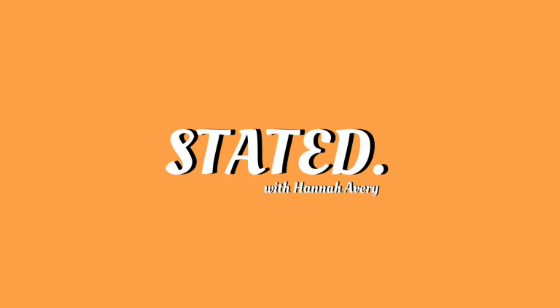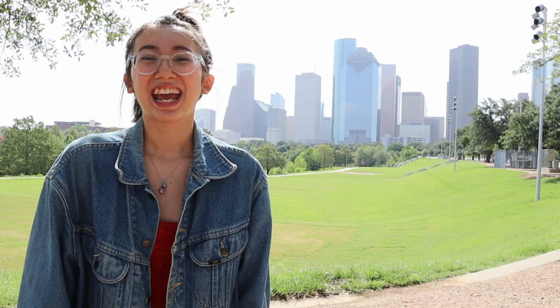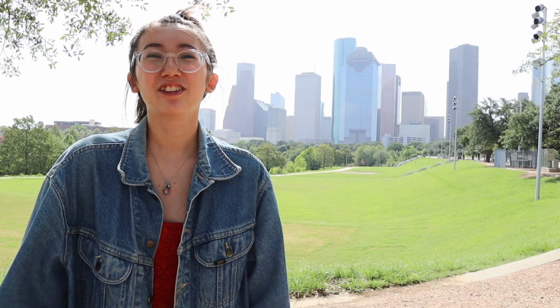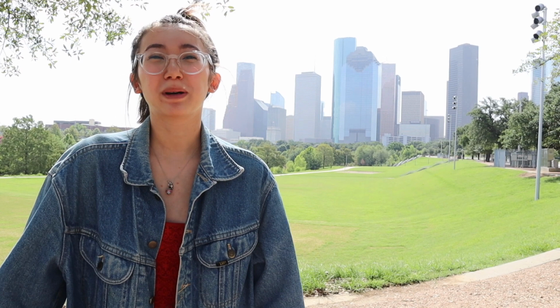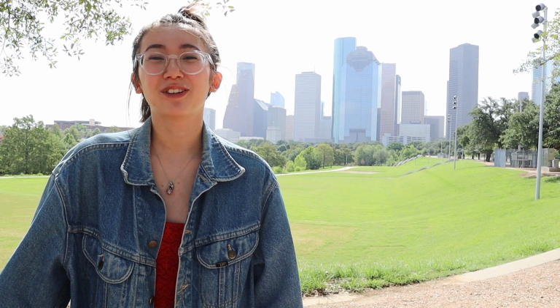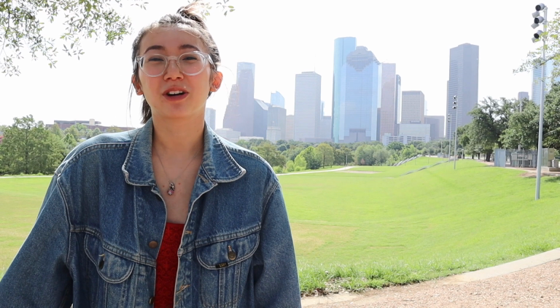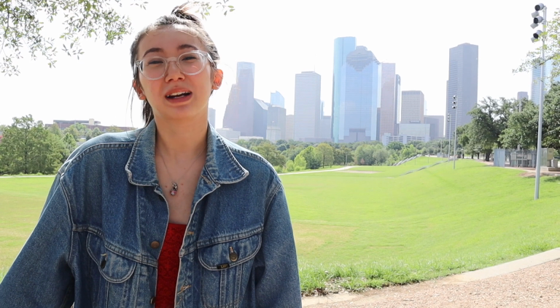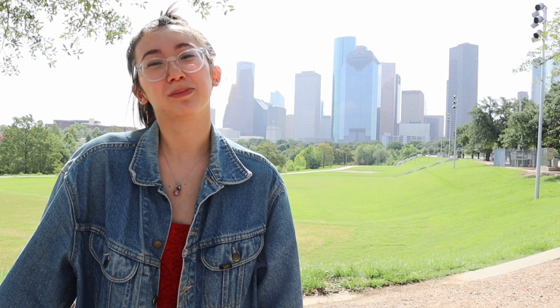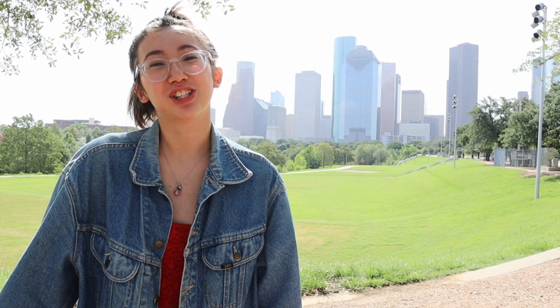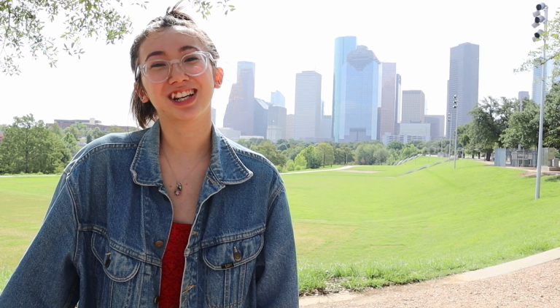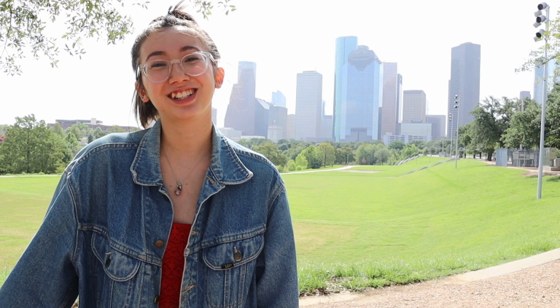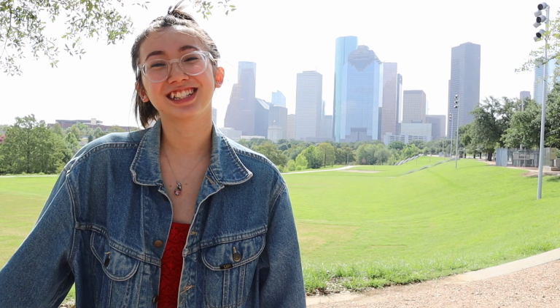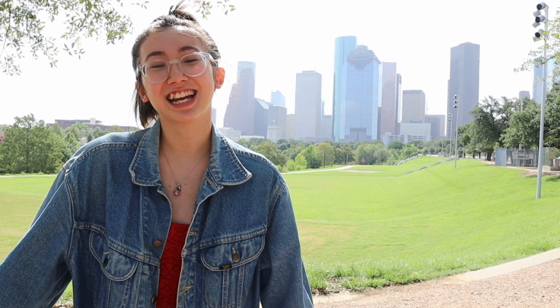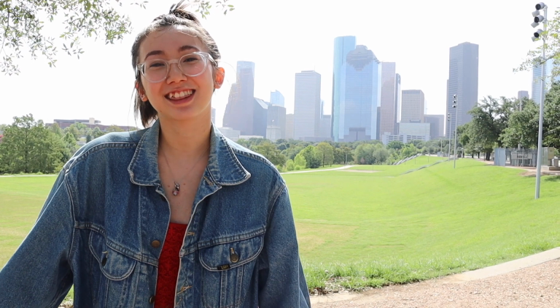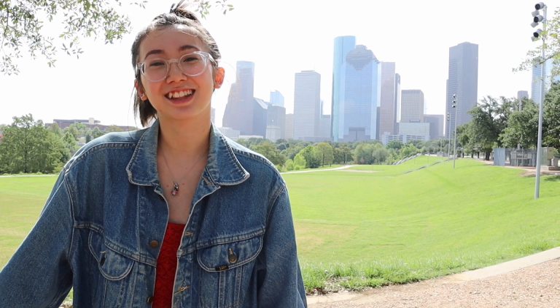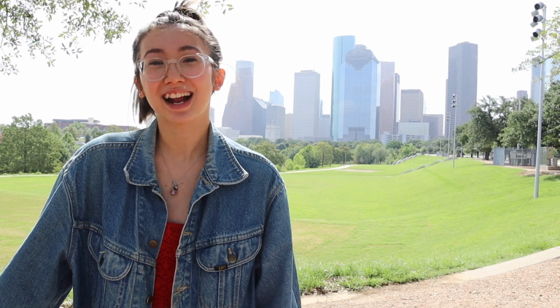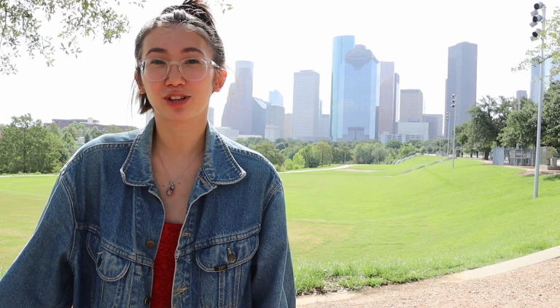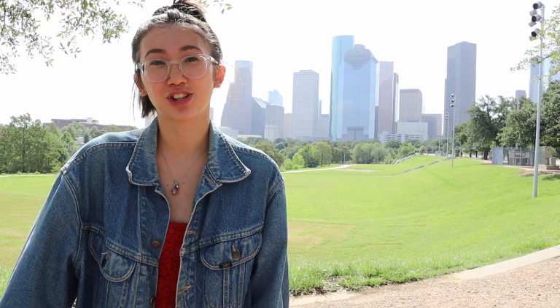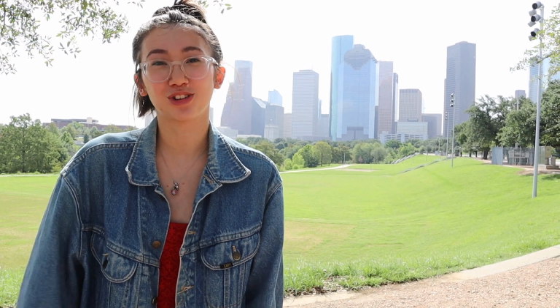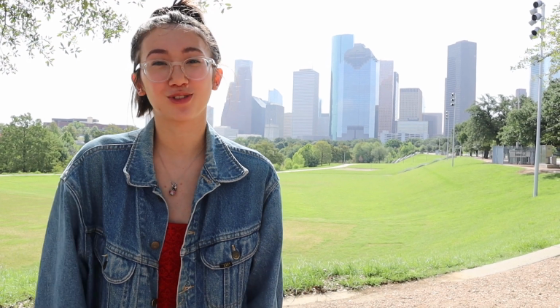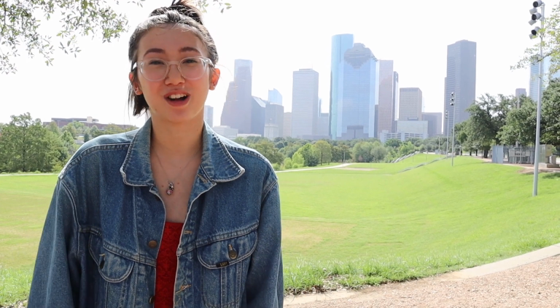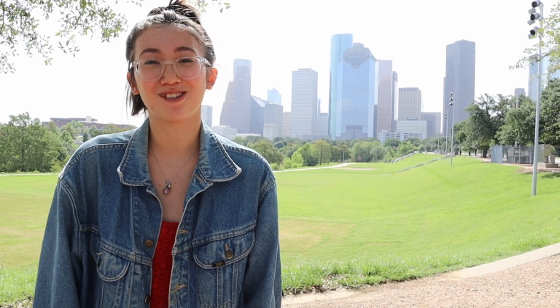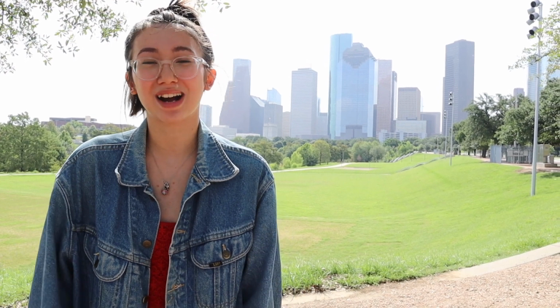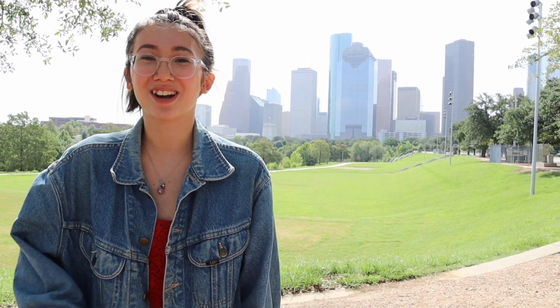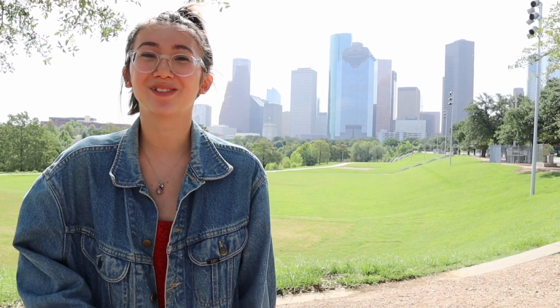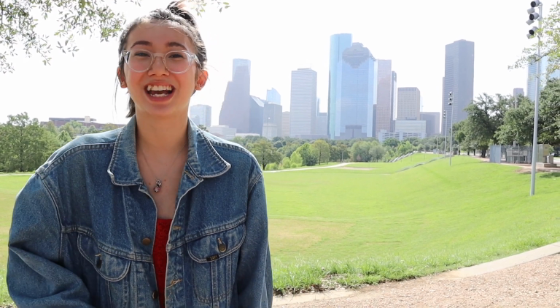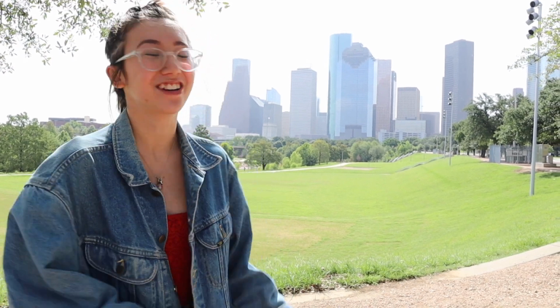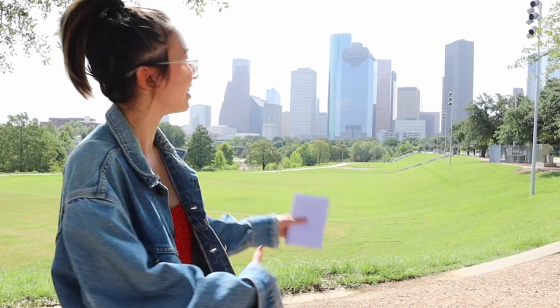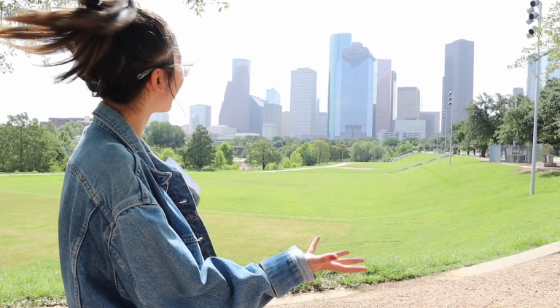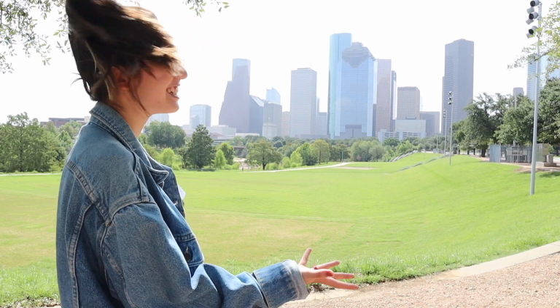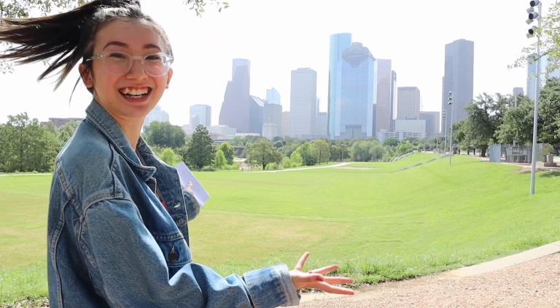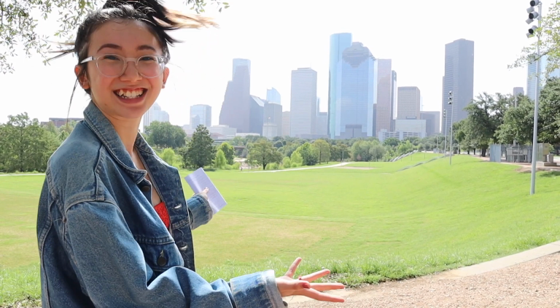Hey everybody and welcome back to my channel. Today I thought that I would show you around my hometown Houston, Texas.